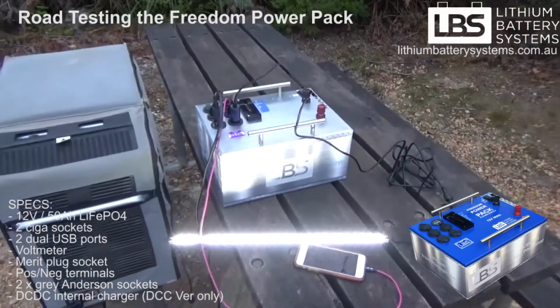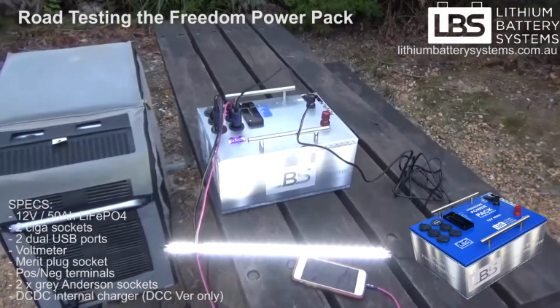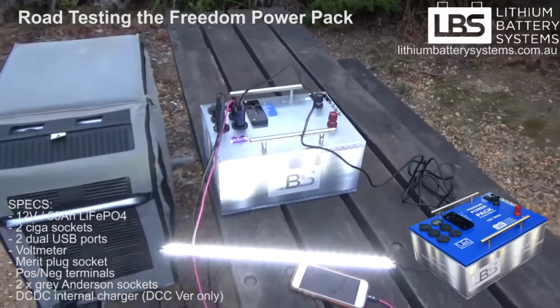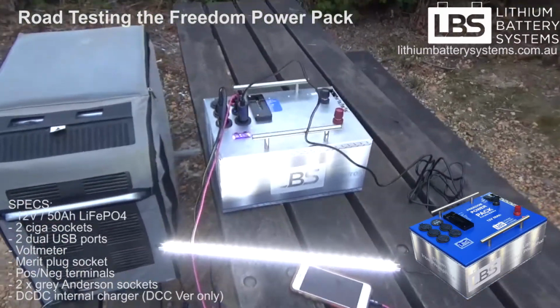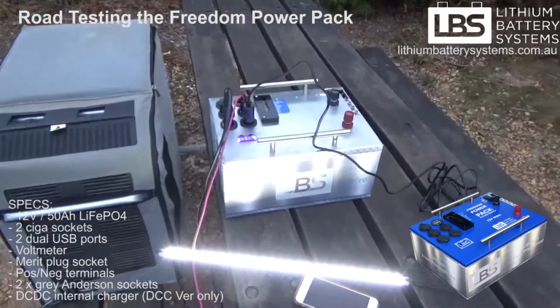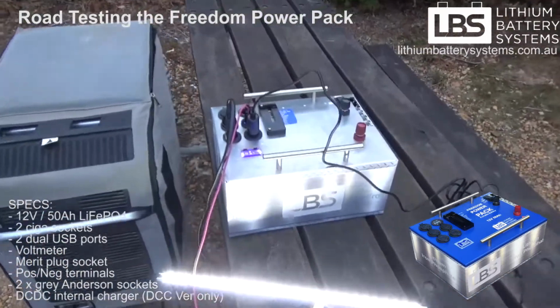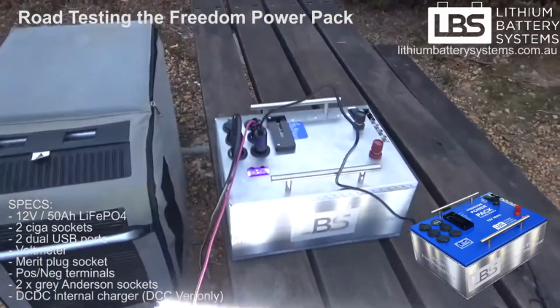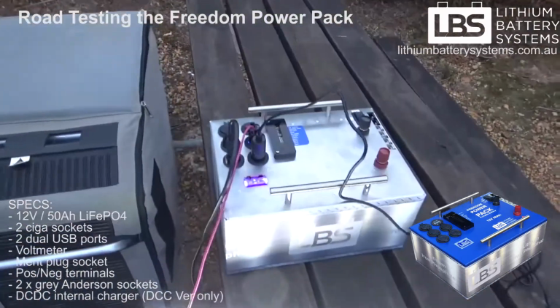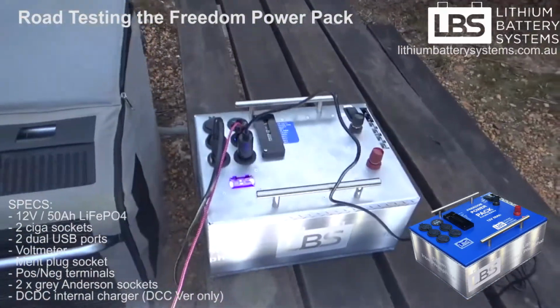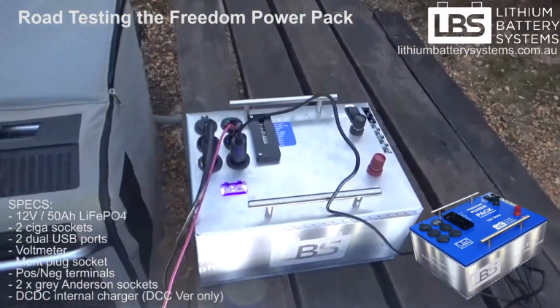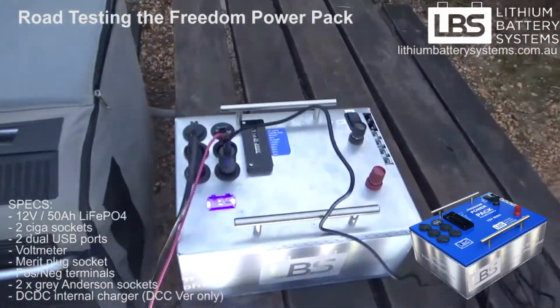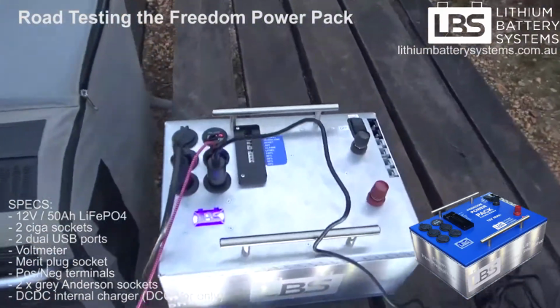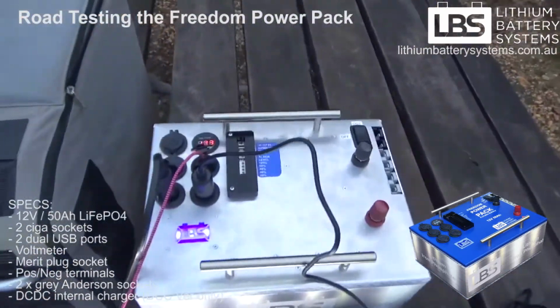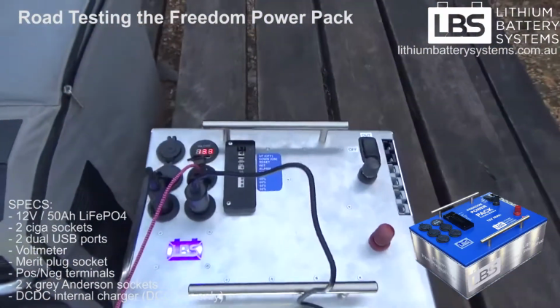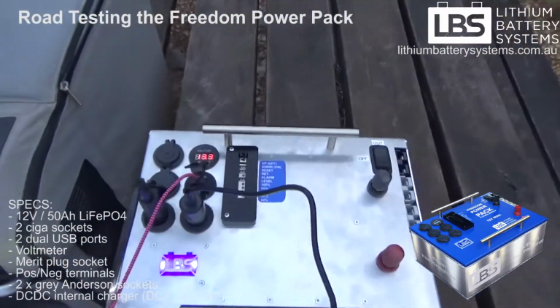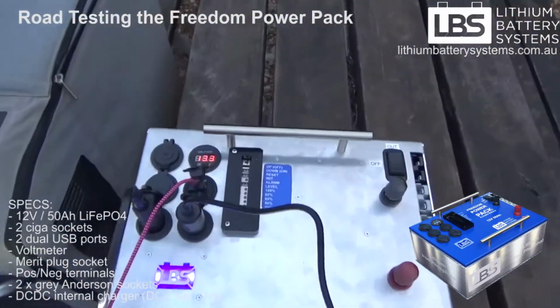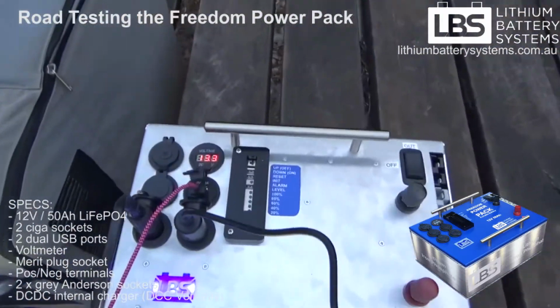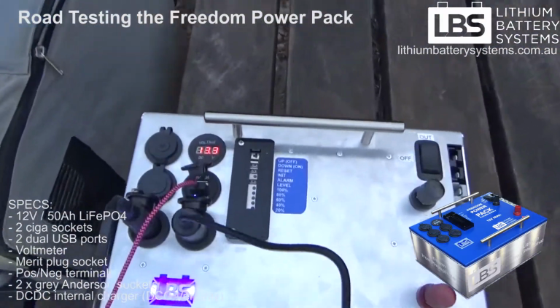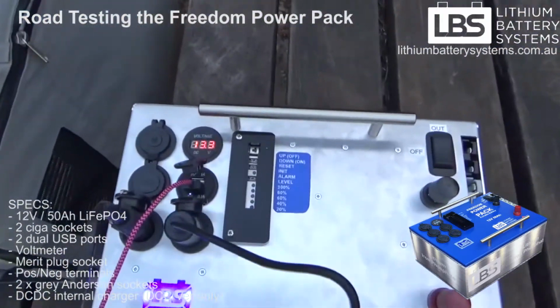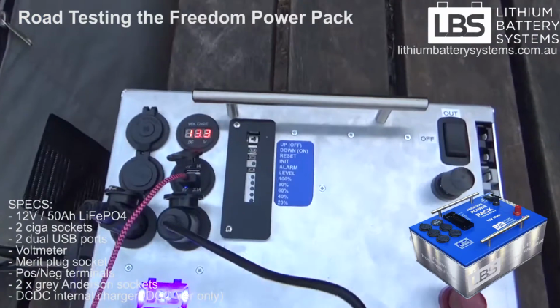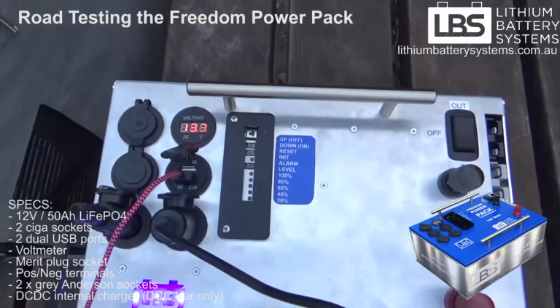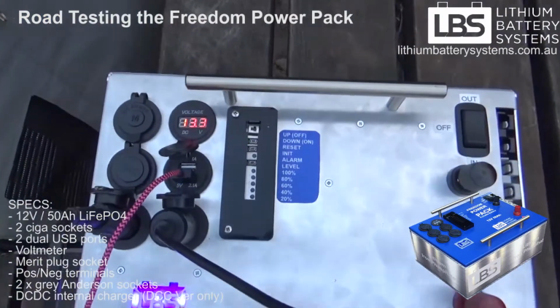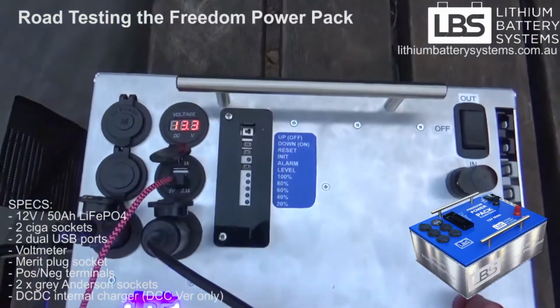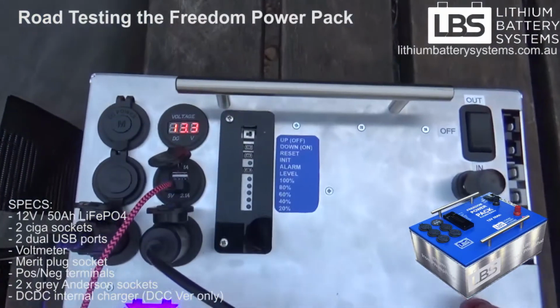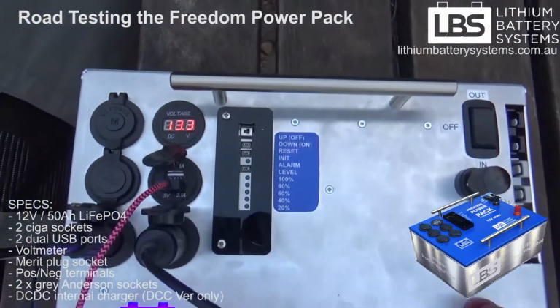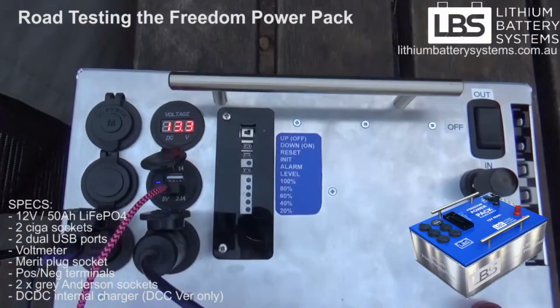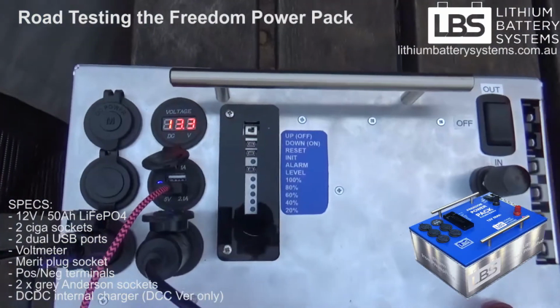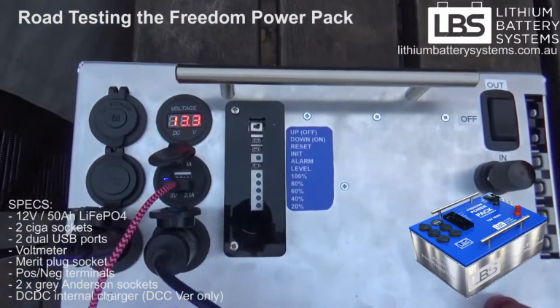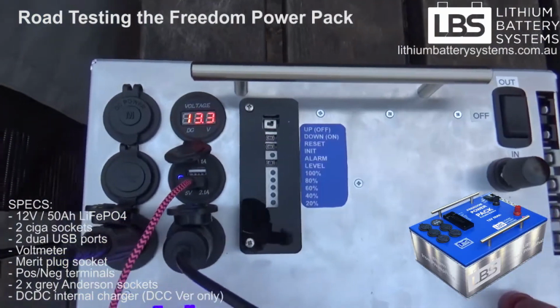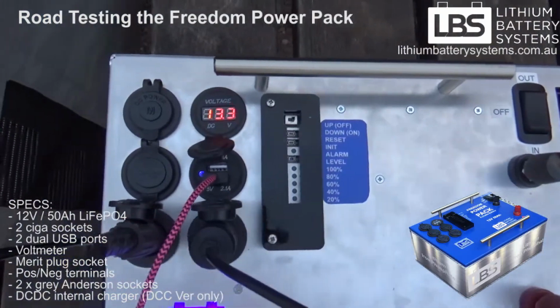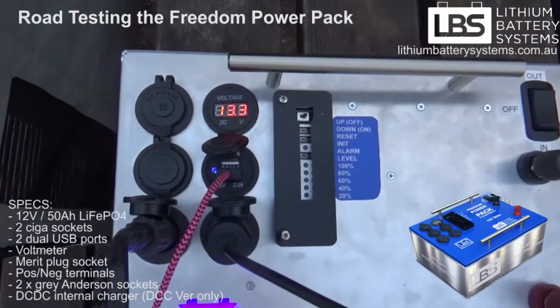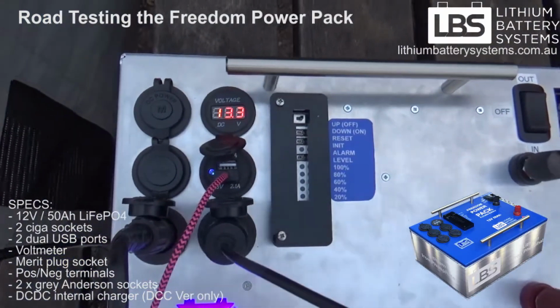The battery is full so I'm going to run it overnight and see where we are in the morning. 13.3 volts.